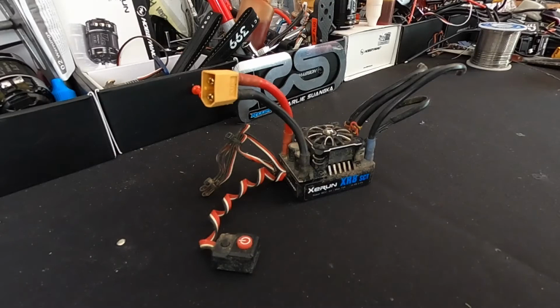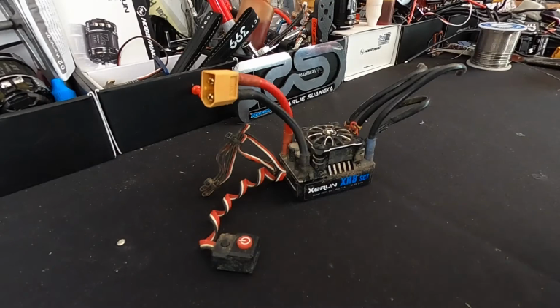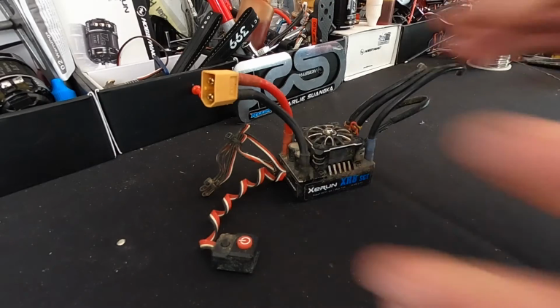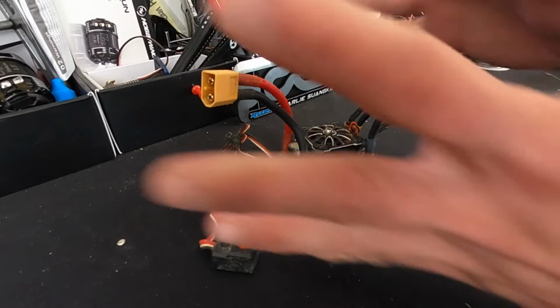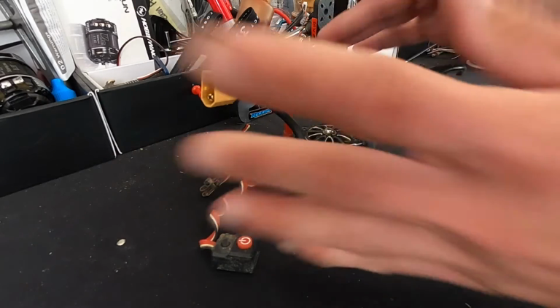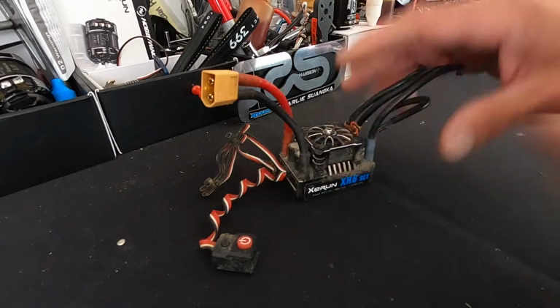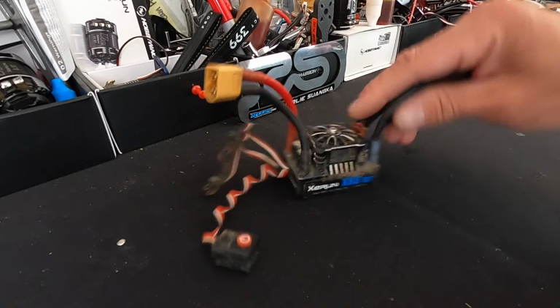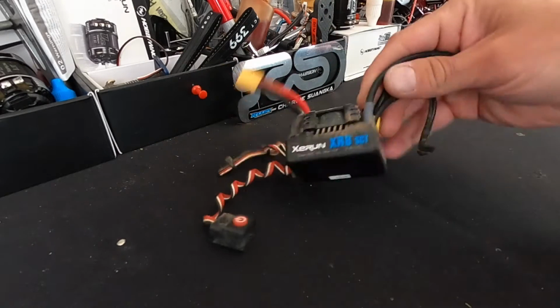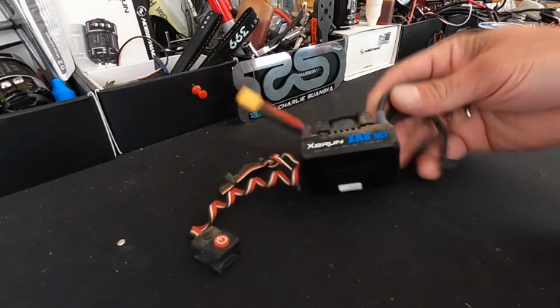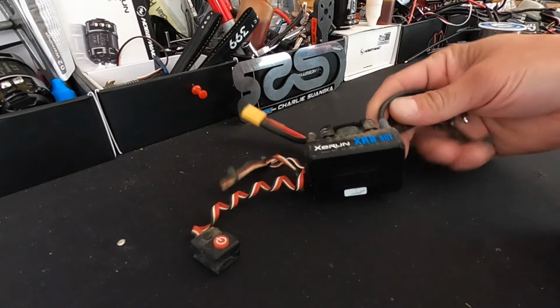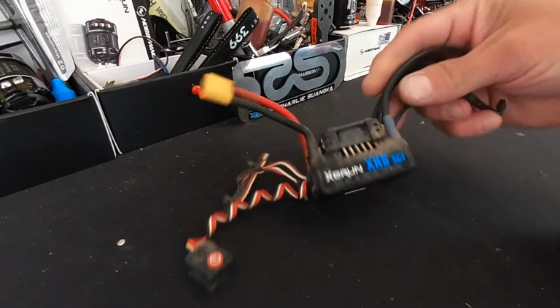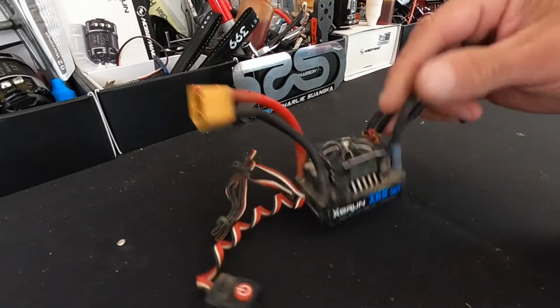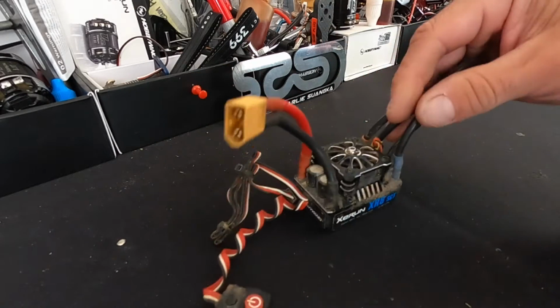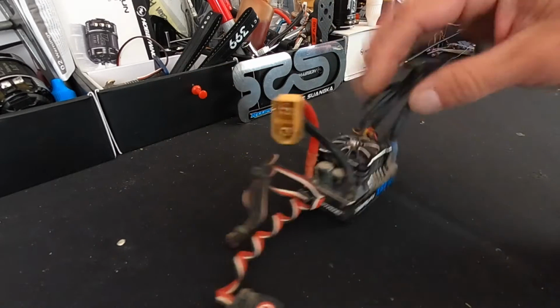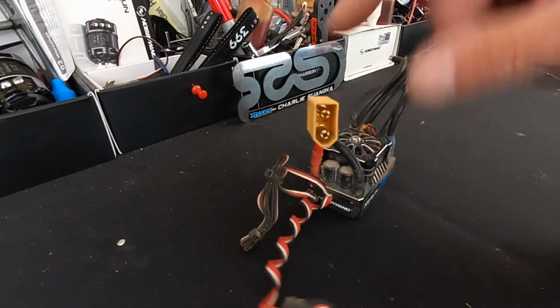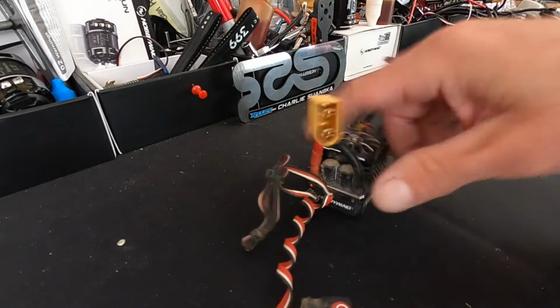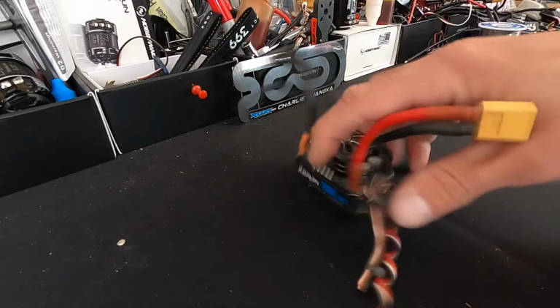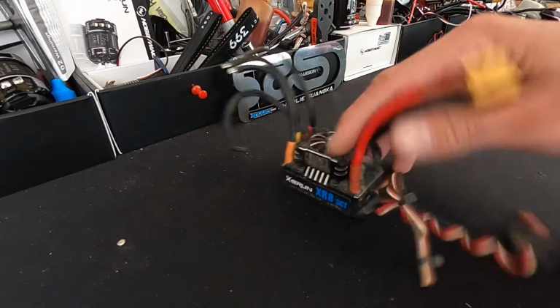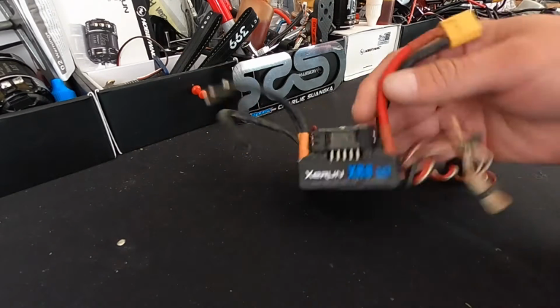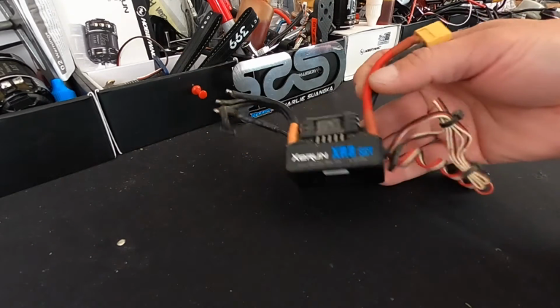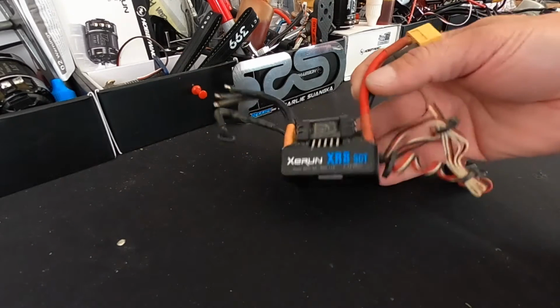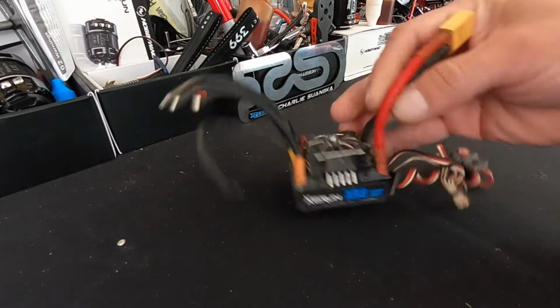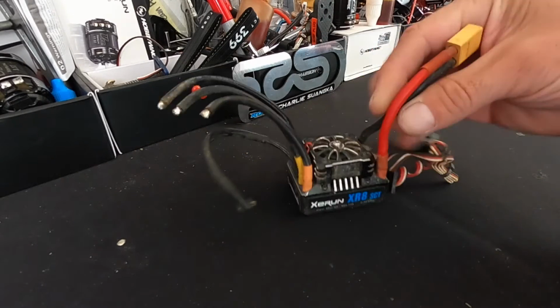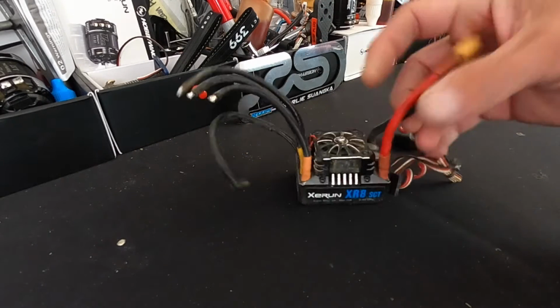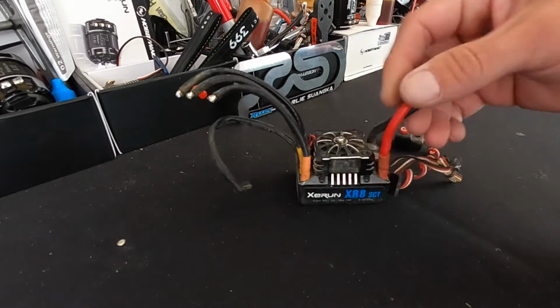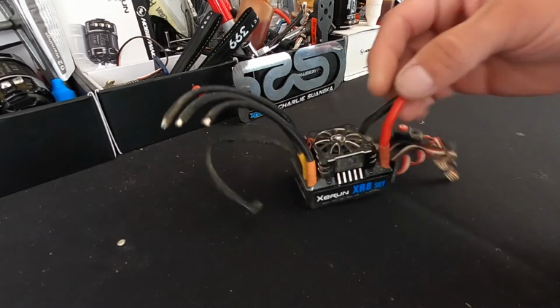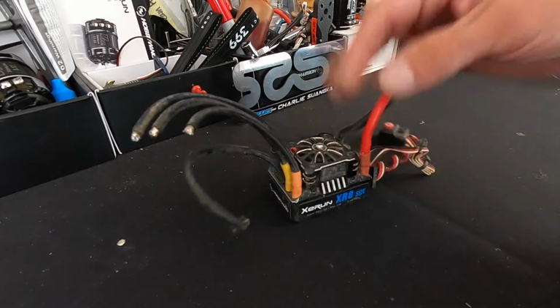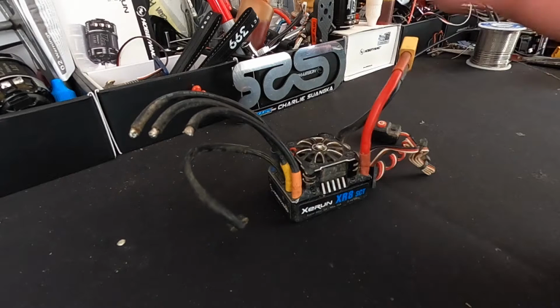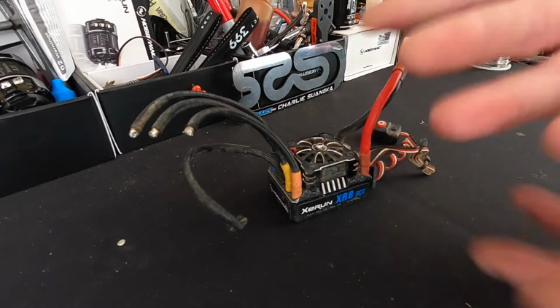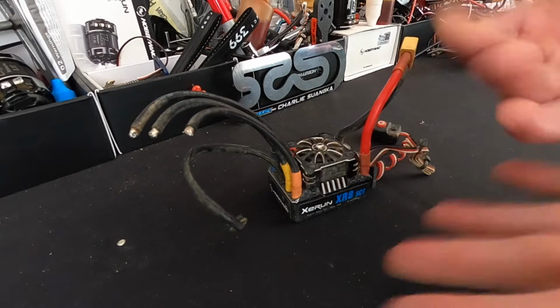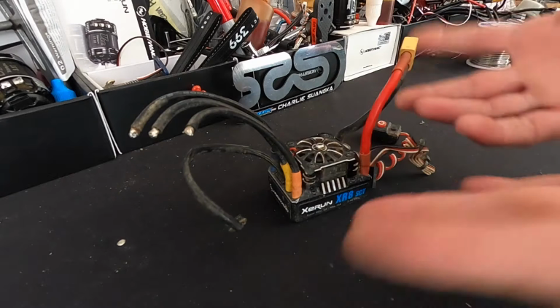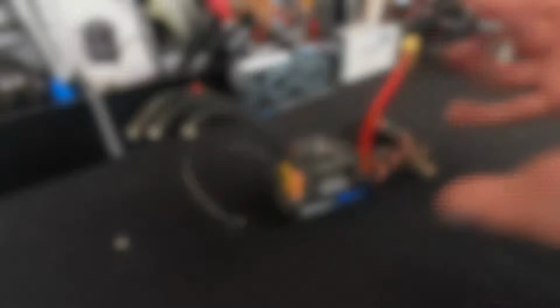What is up my nerds — it's time to do some soldering. You like soldering. I like soldering. Let's solder together.